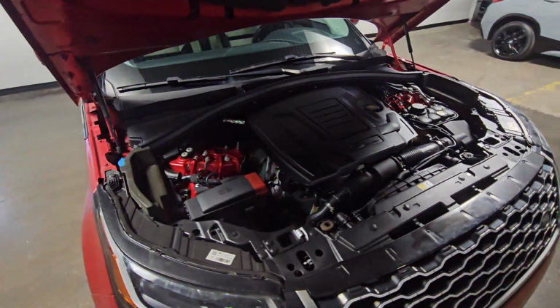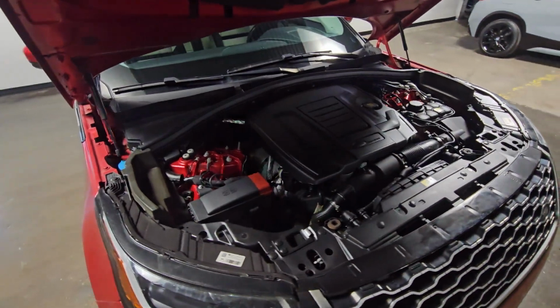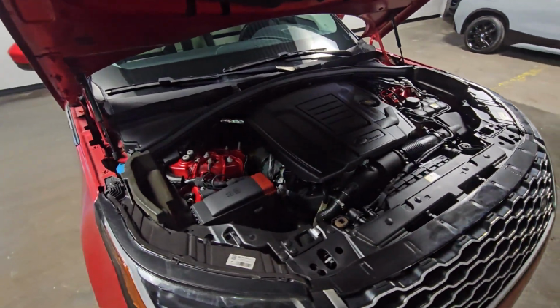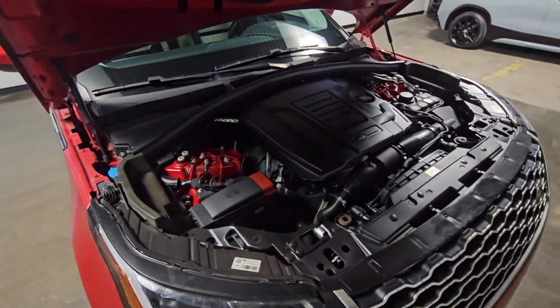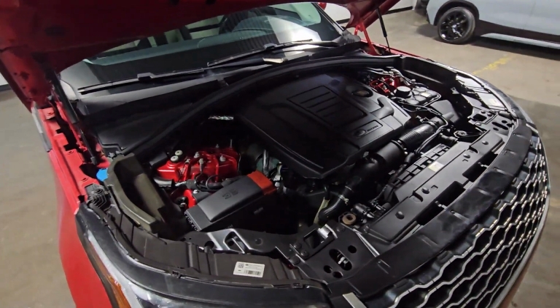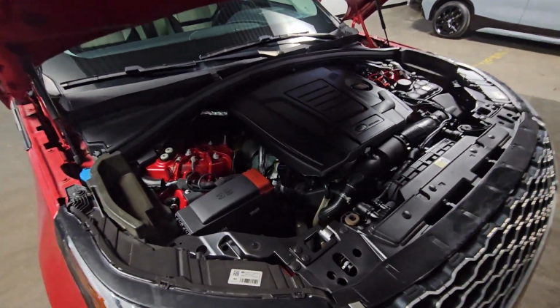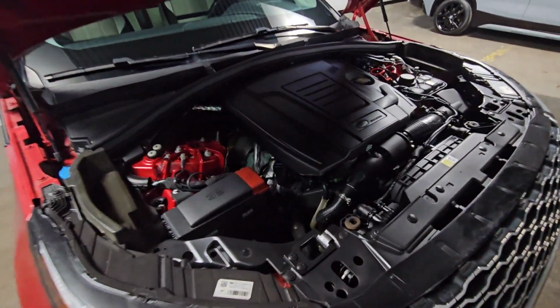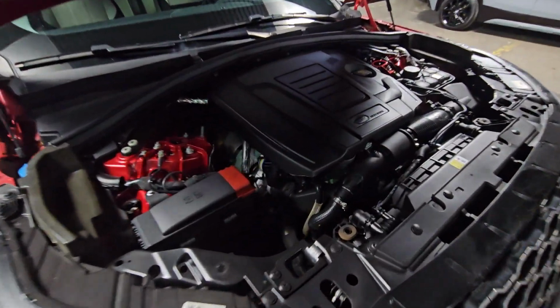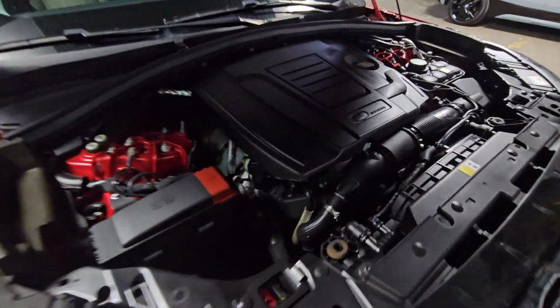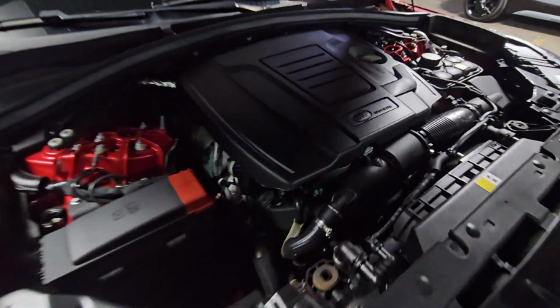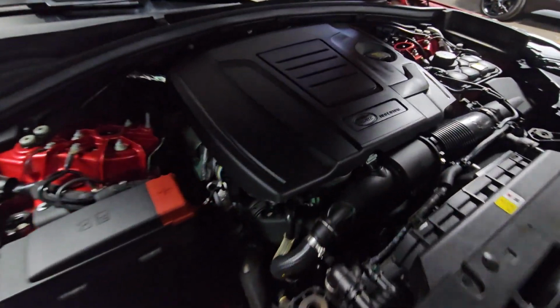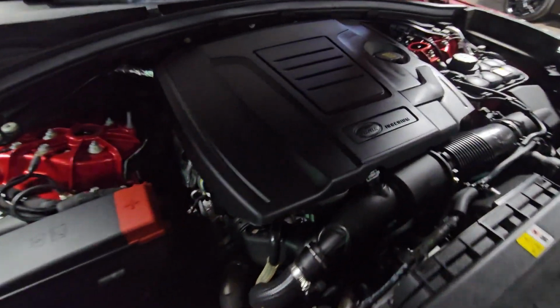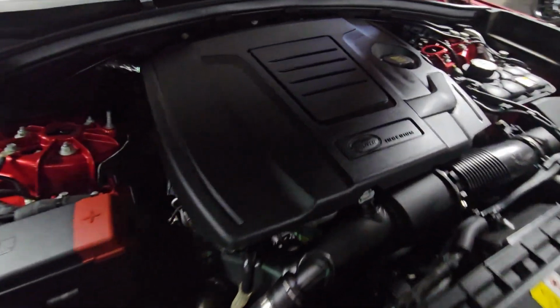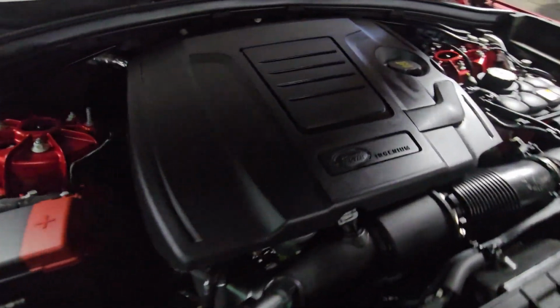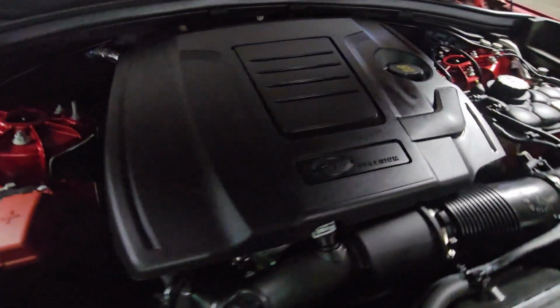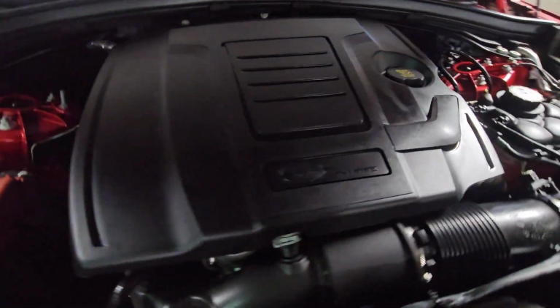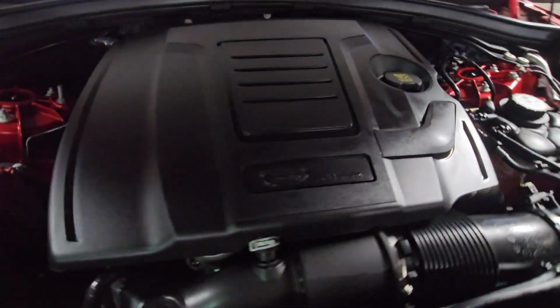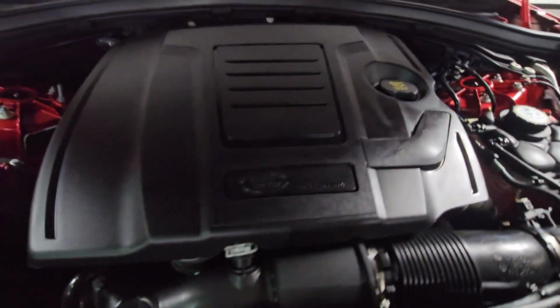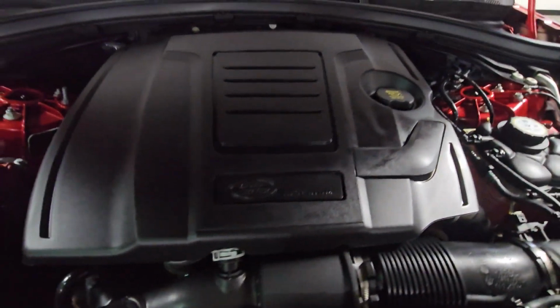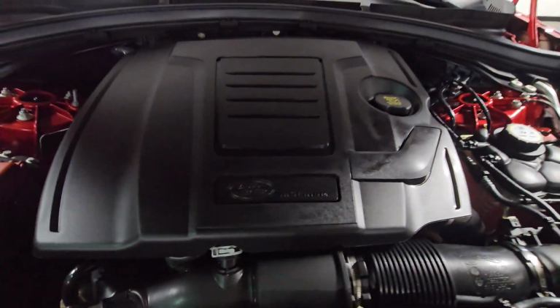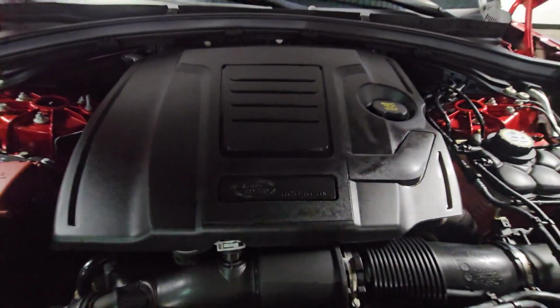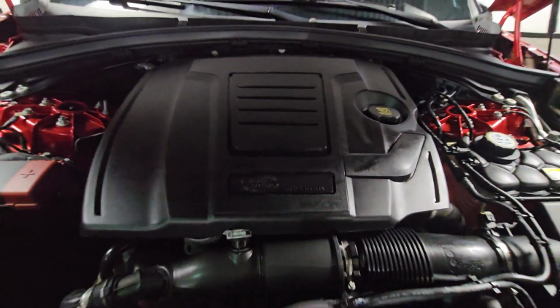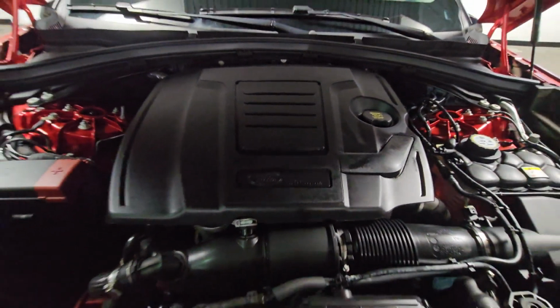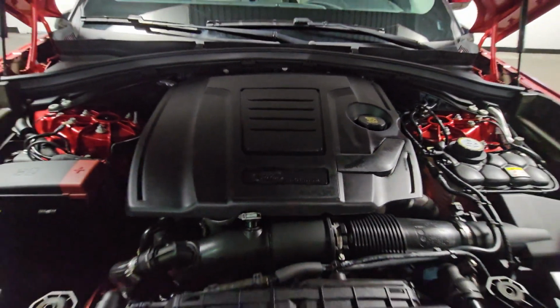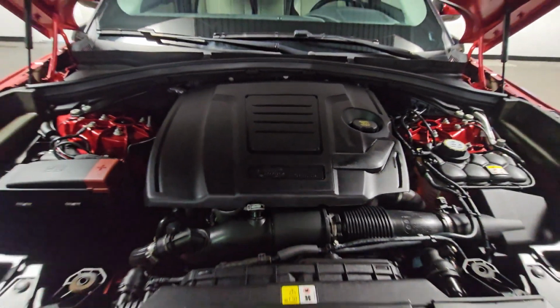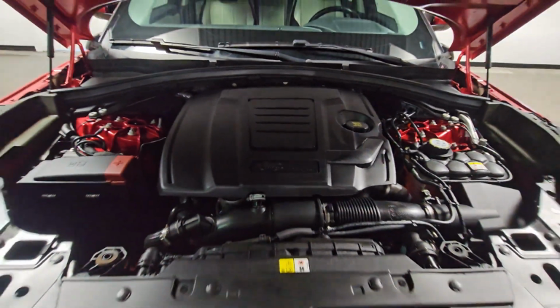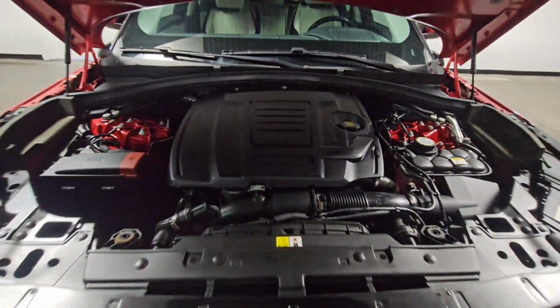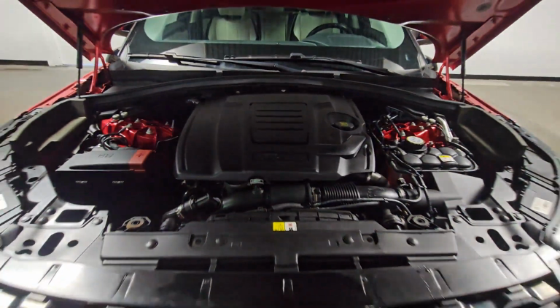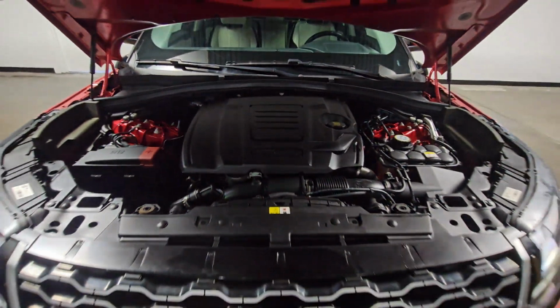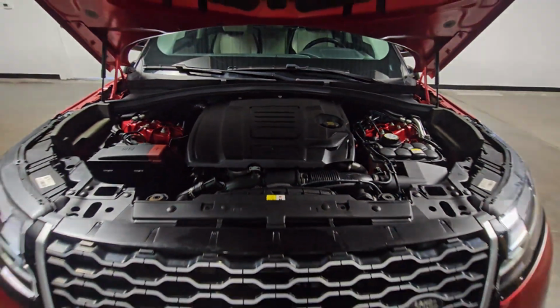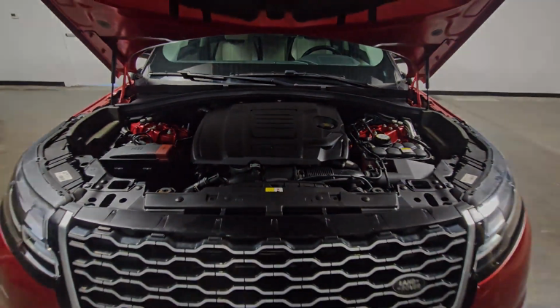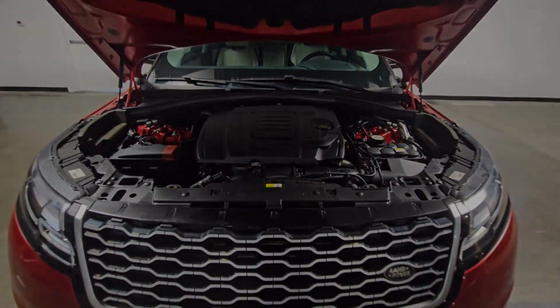Indulge your craving for style and performance in this remarkable Range Rover Velar.